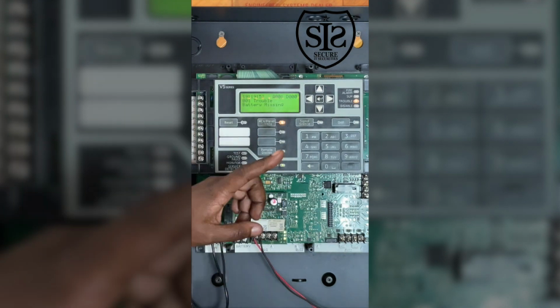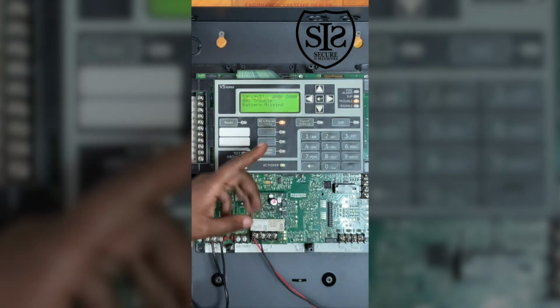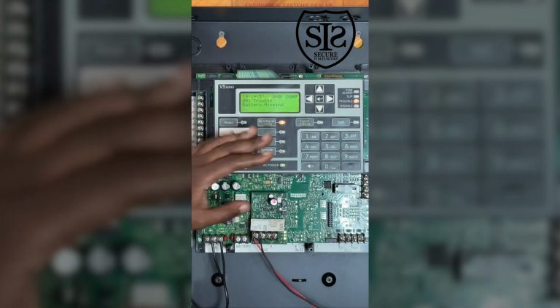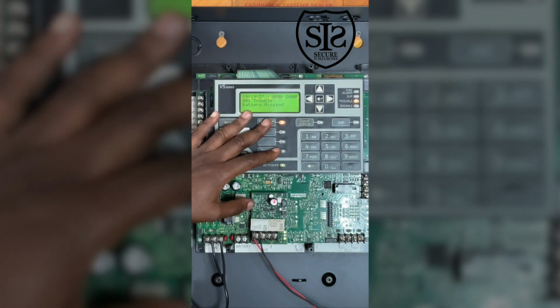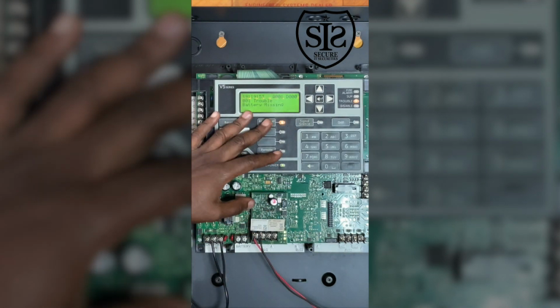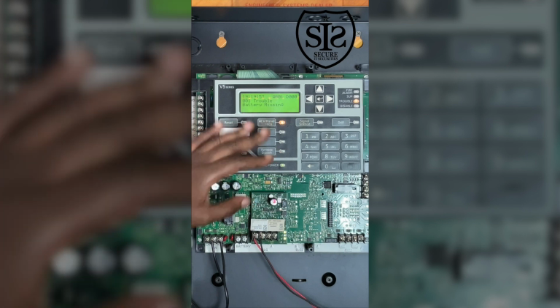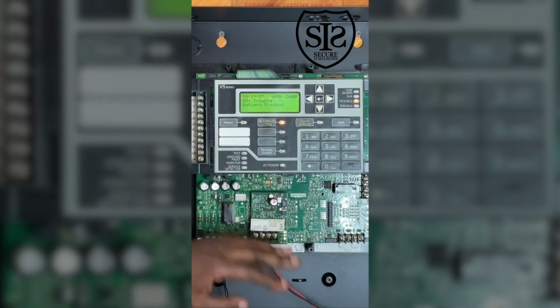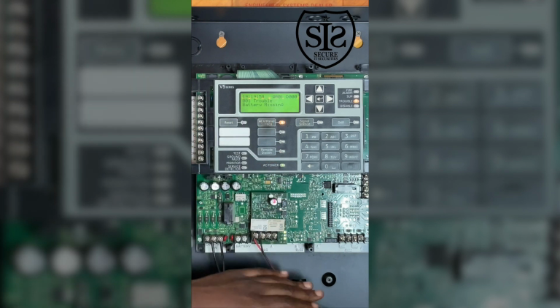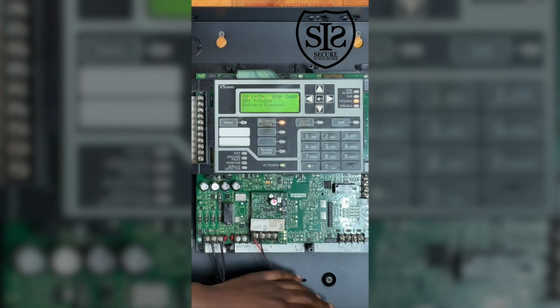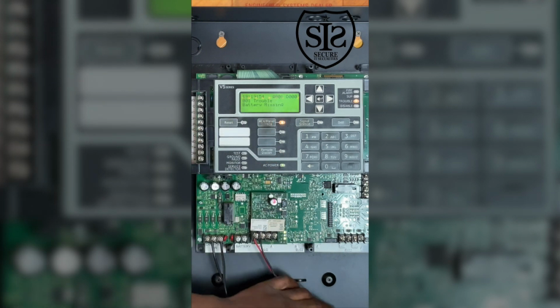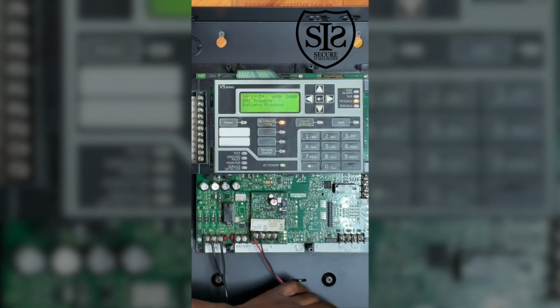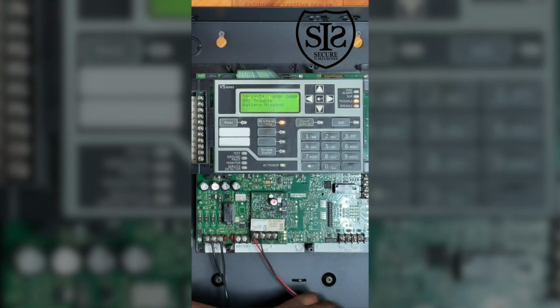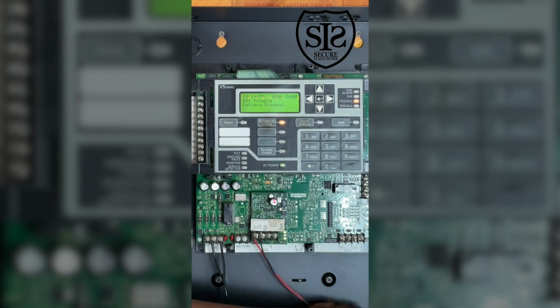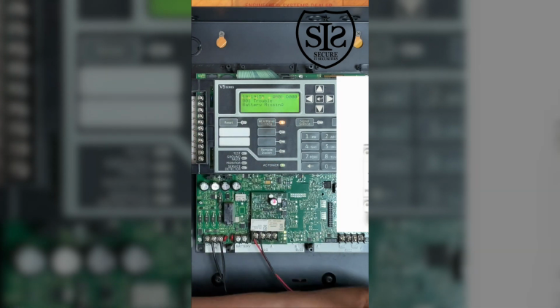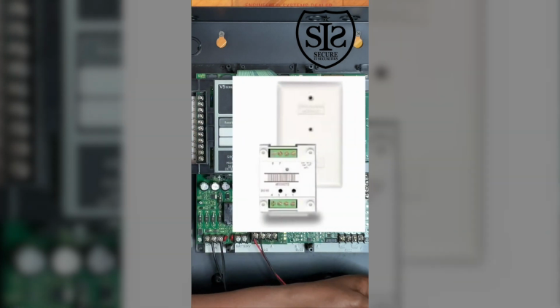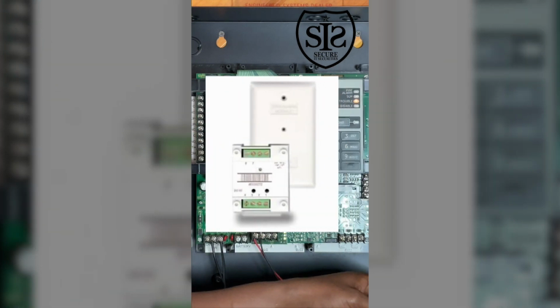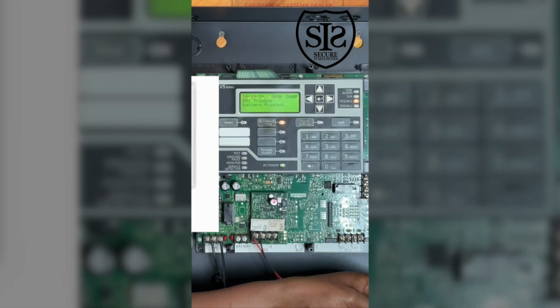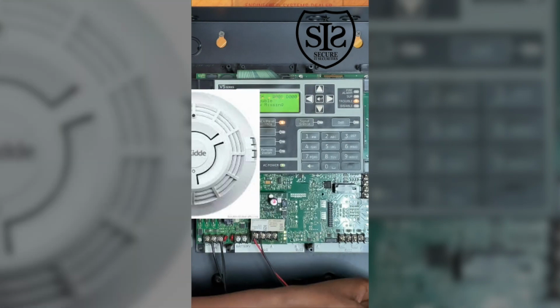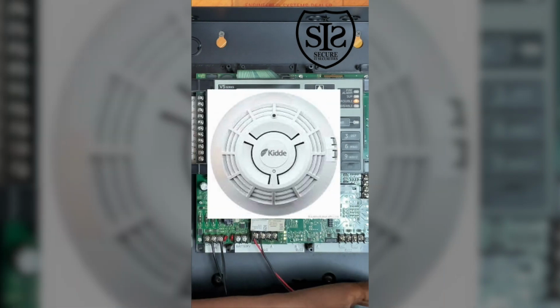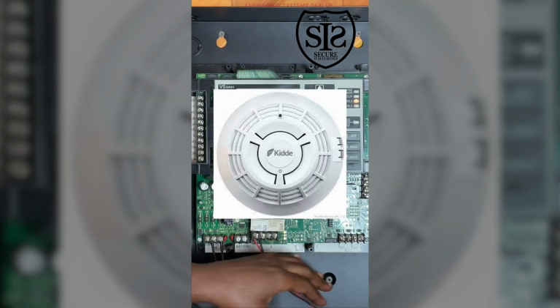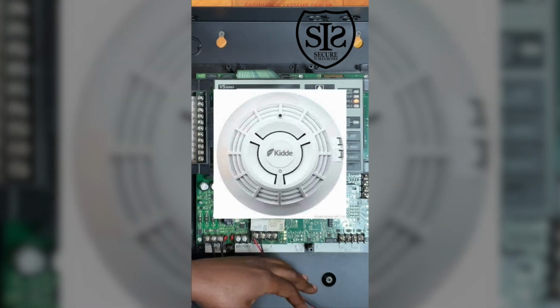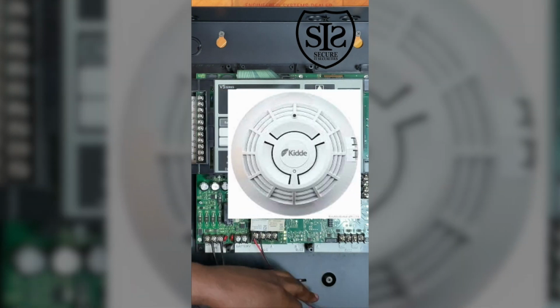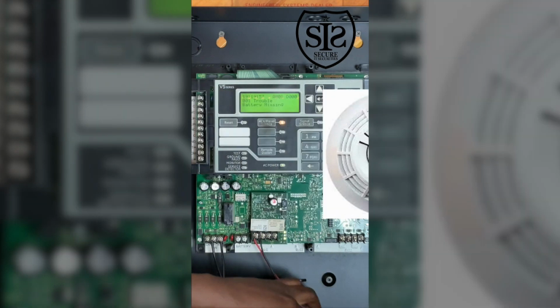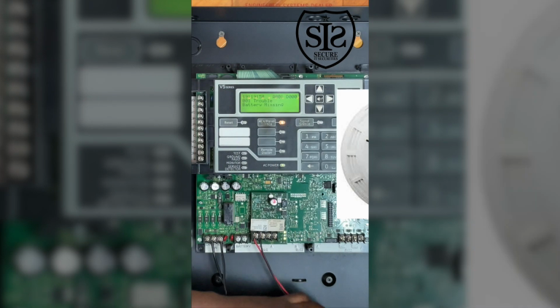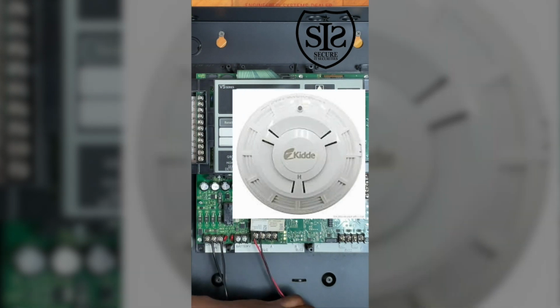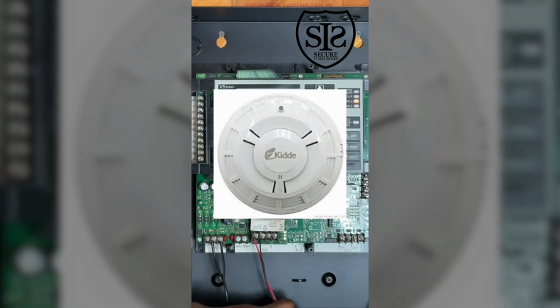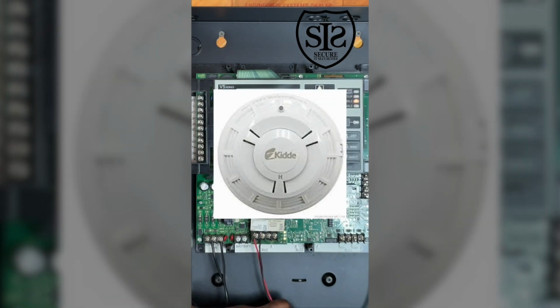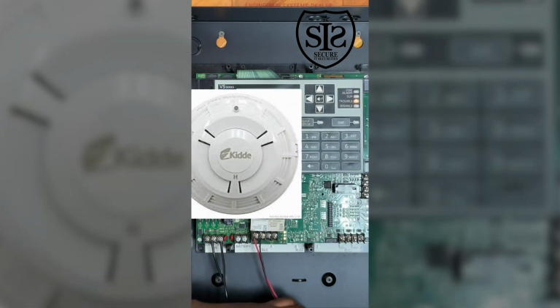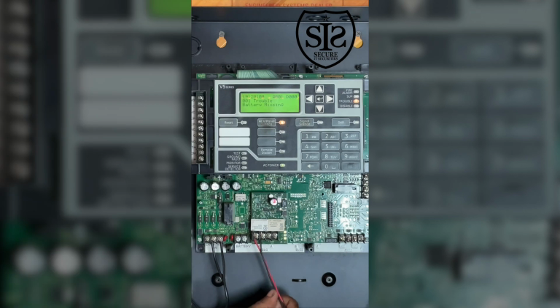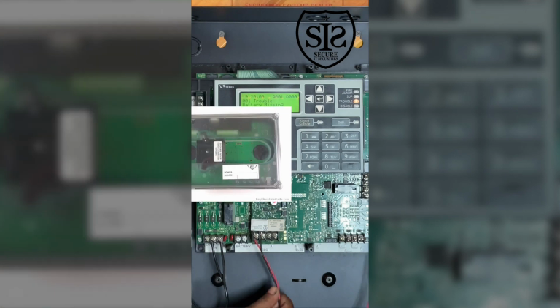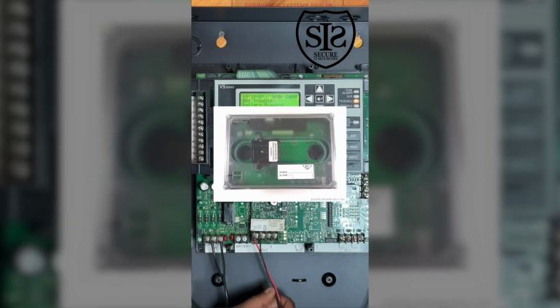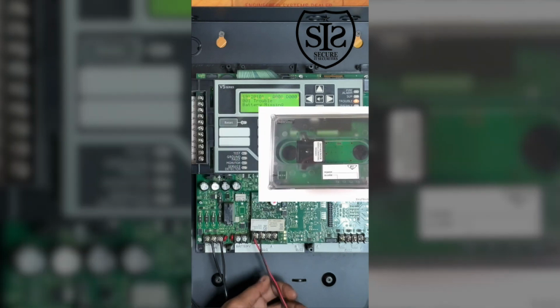This is capable of holding 64 points, 32 modules, 32 smoke detectors, heat detectors, and duct detectors.